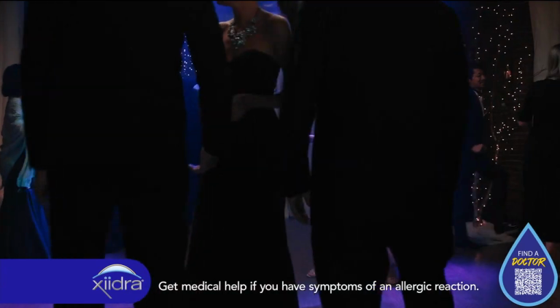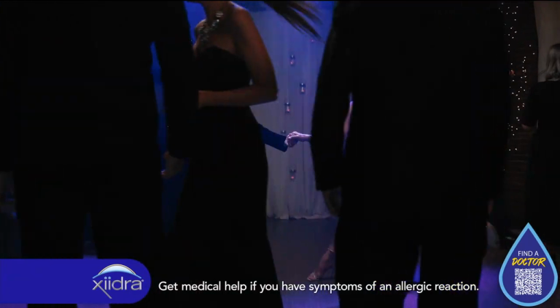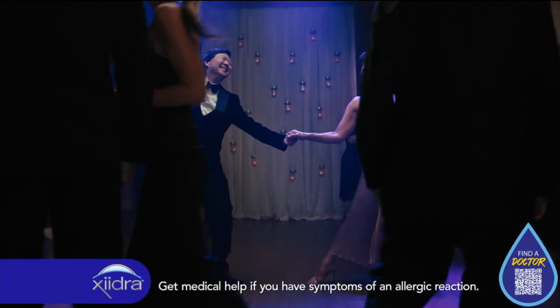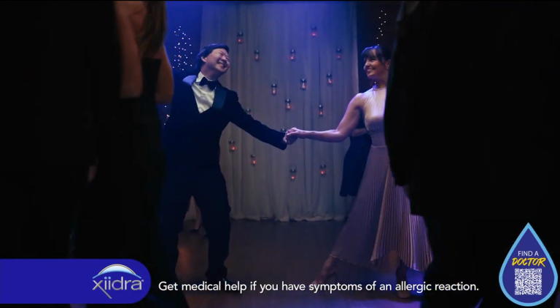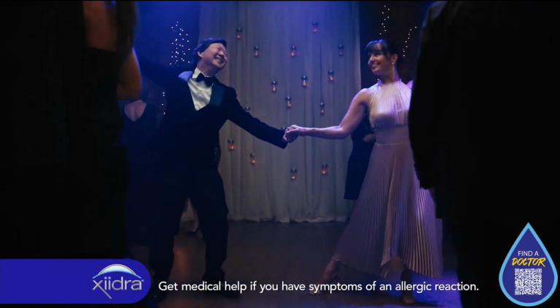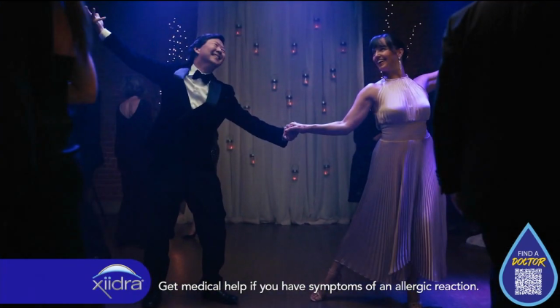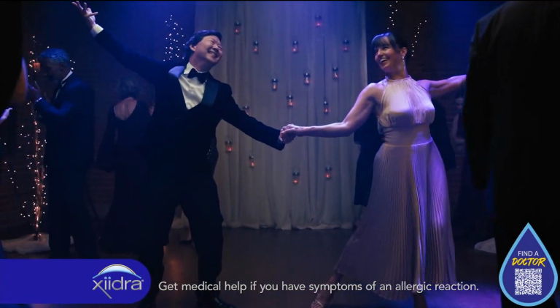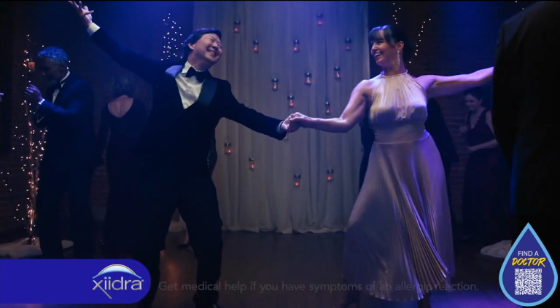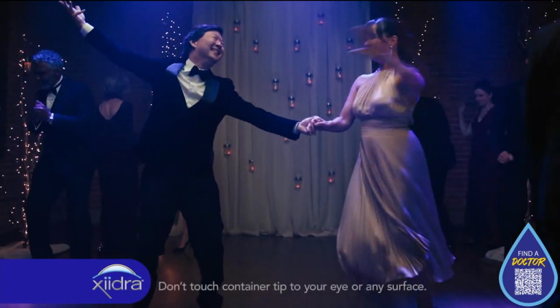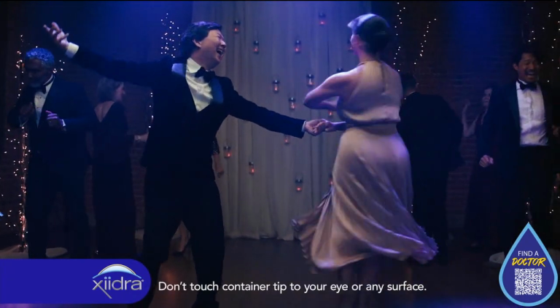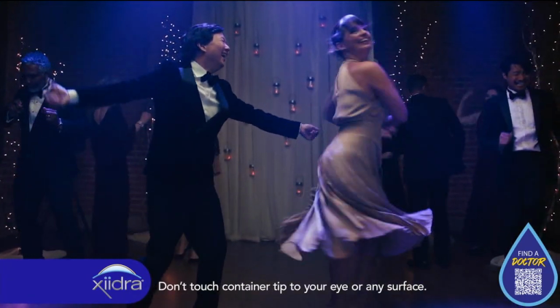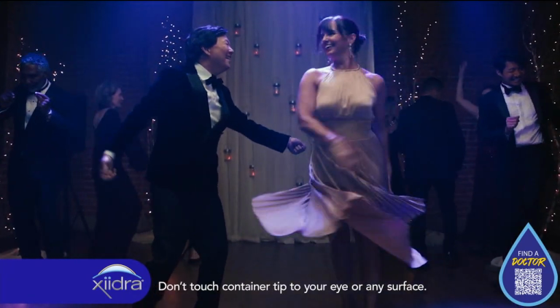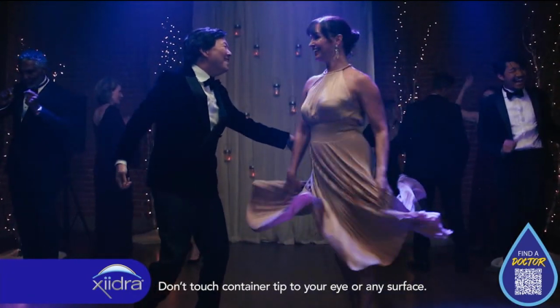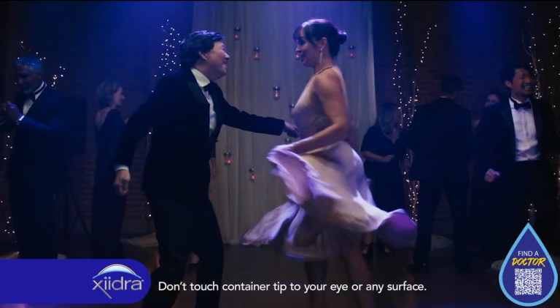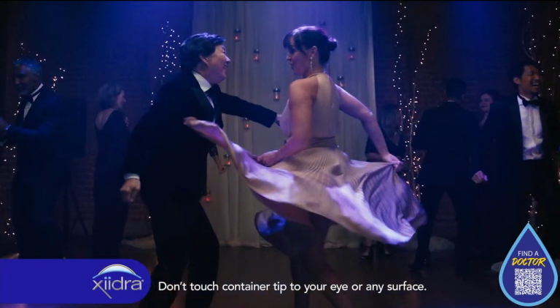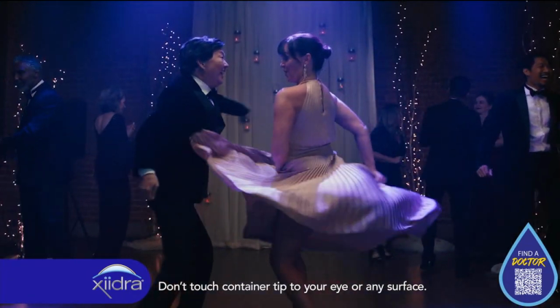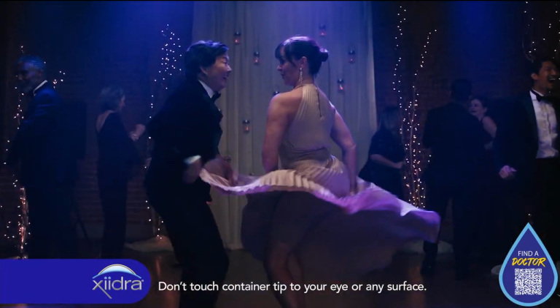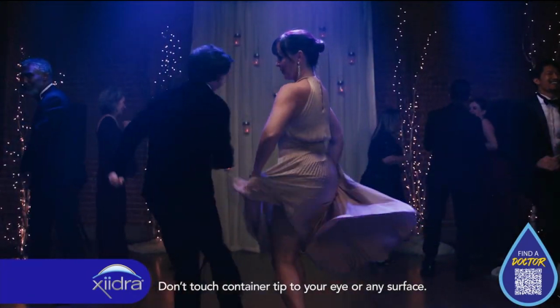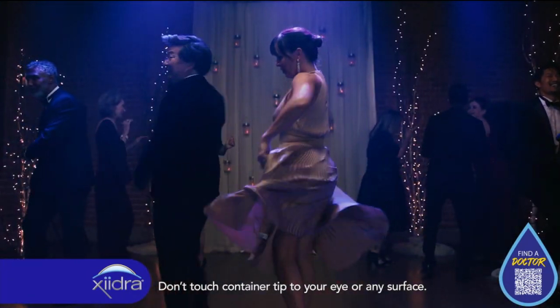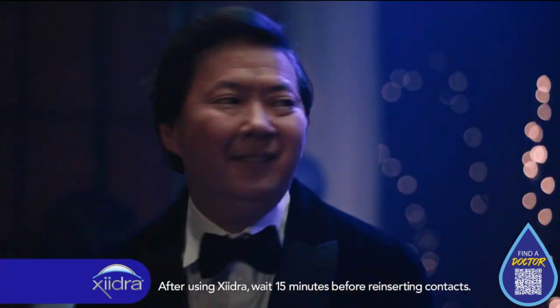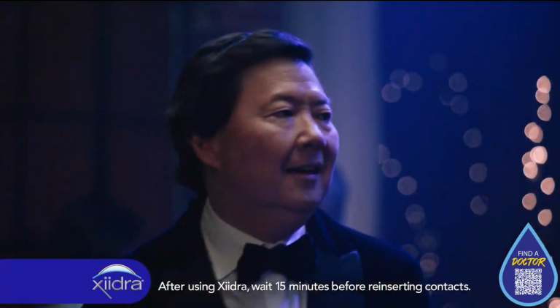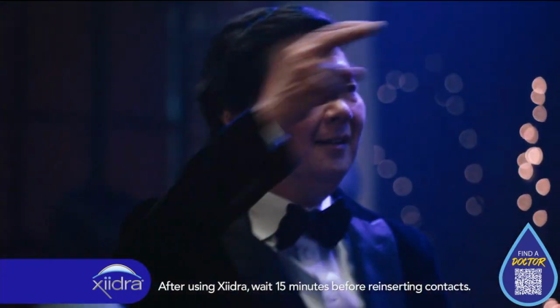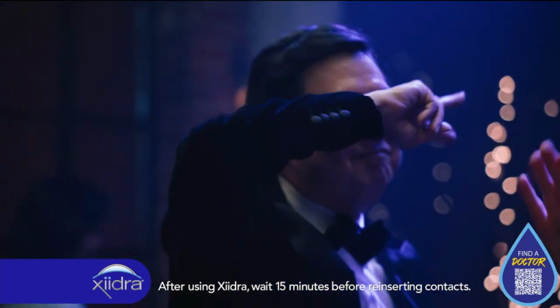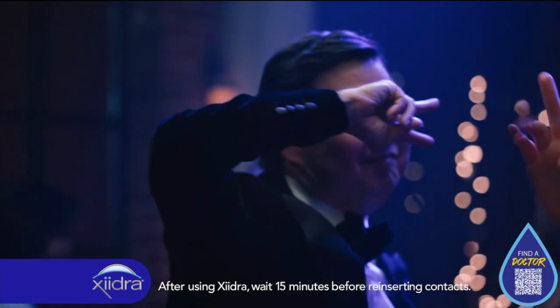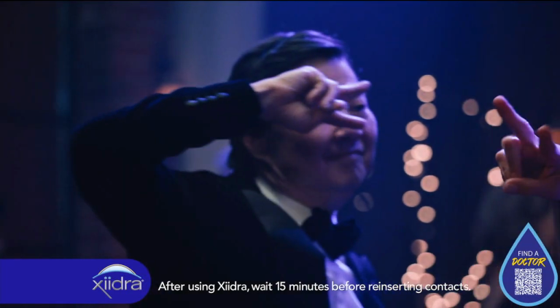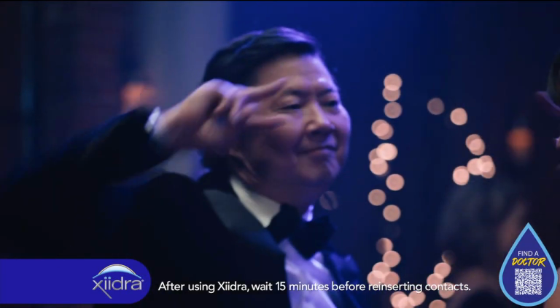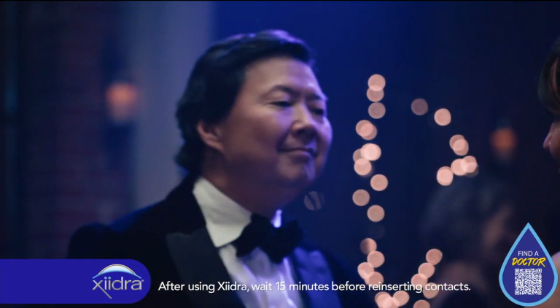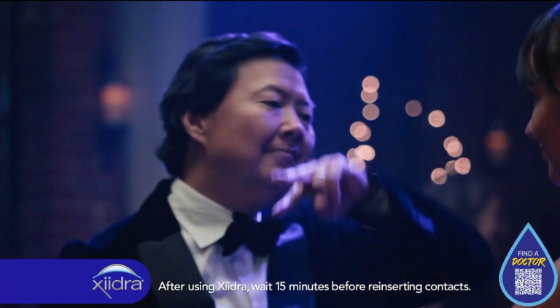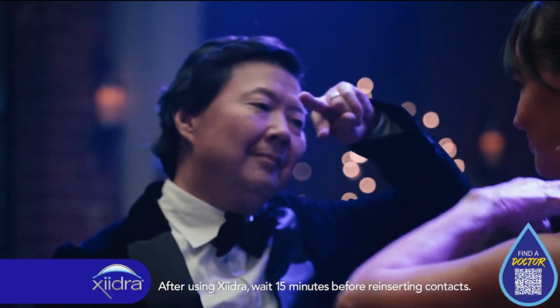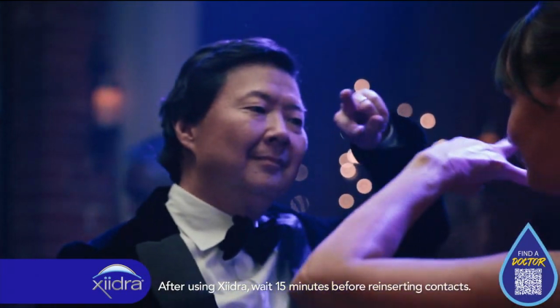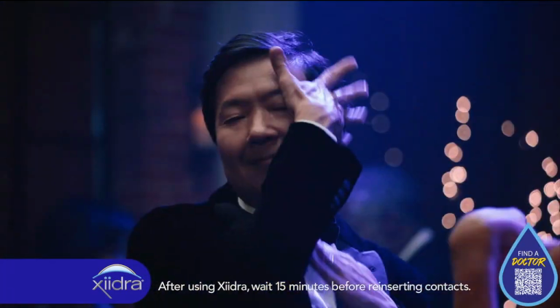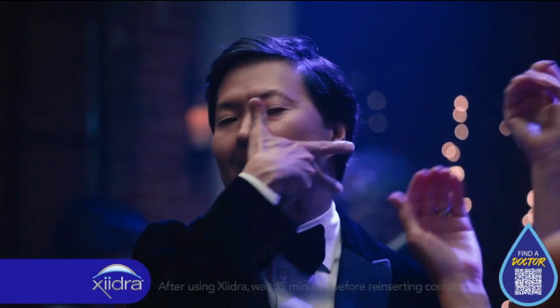Don't use if you're allergic to Zydra. Common side effects include eye irritation, discomfort or blurred vision when applied, and unusual taste sensation.